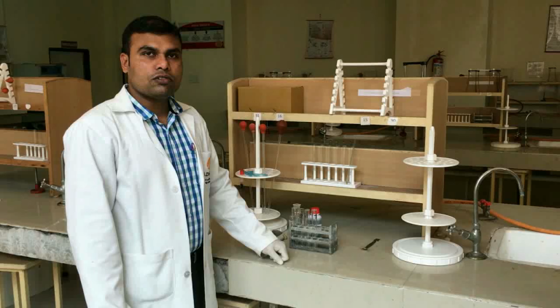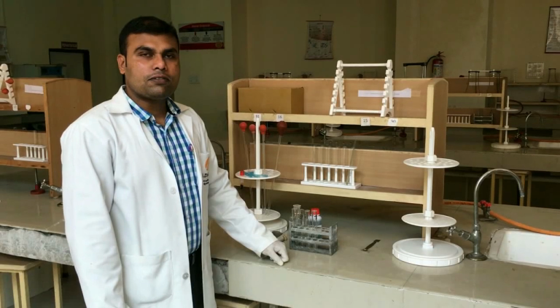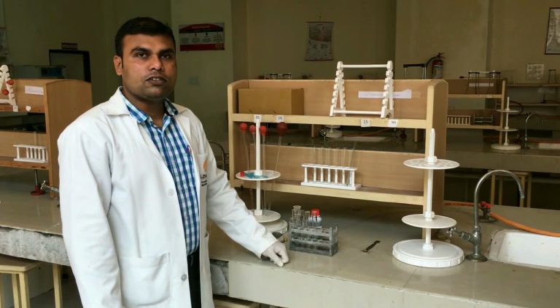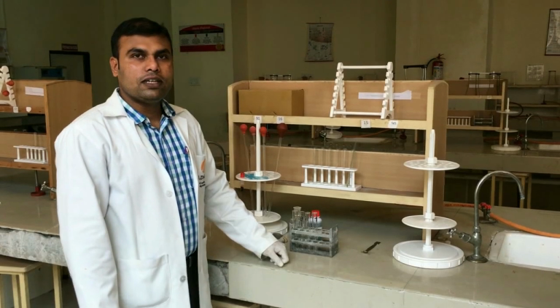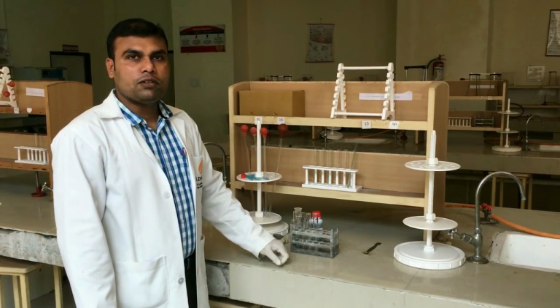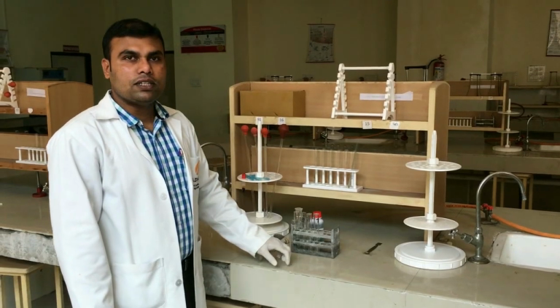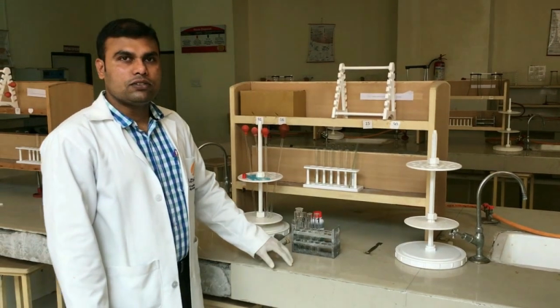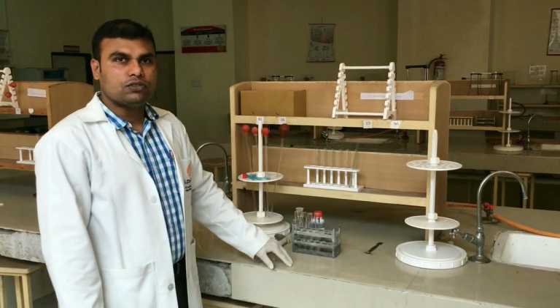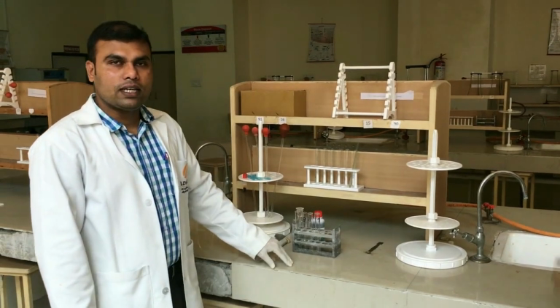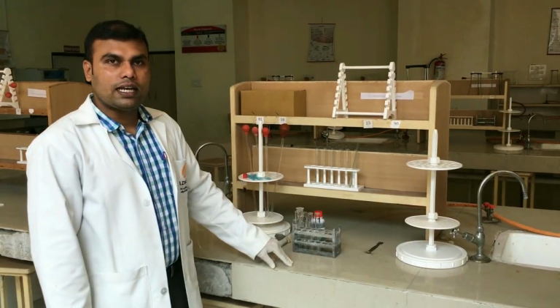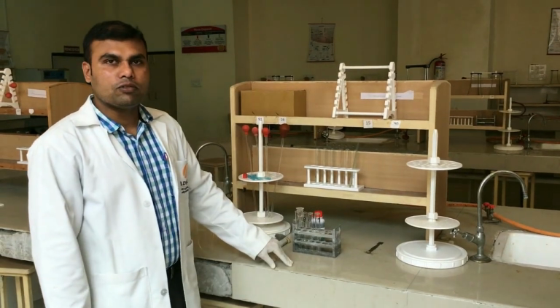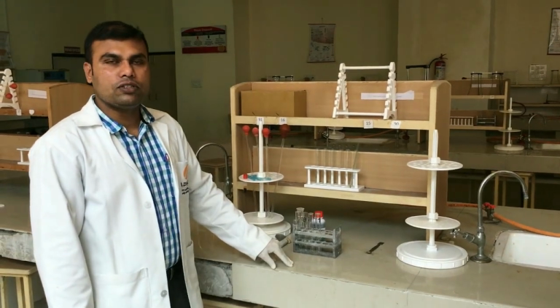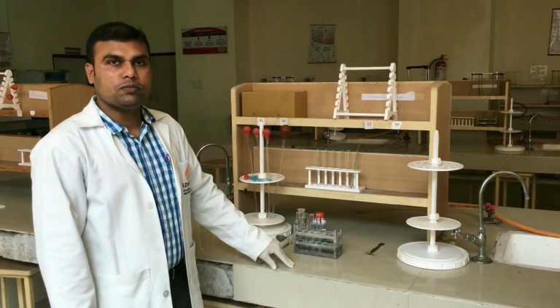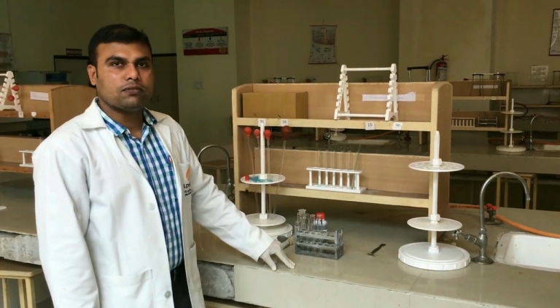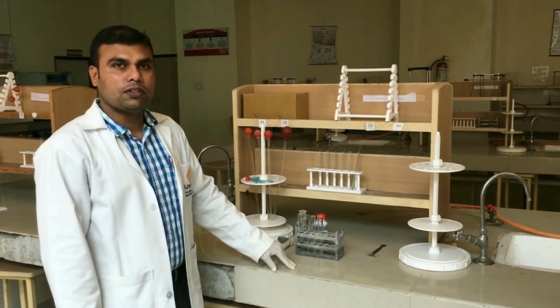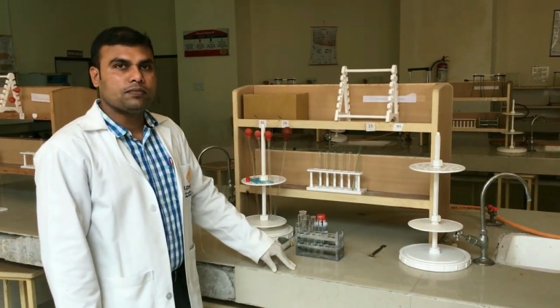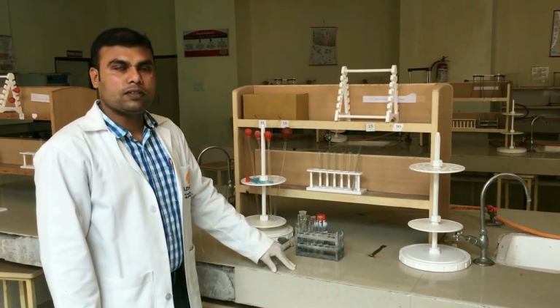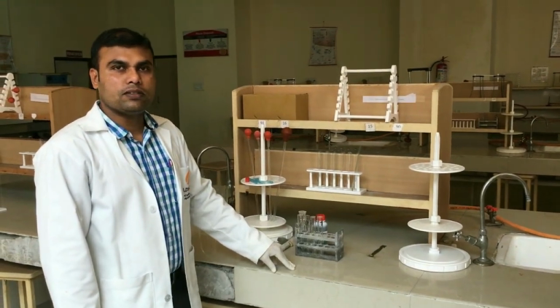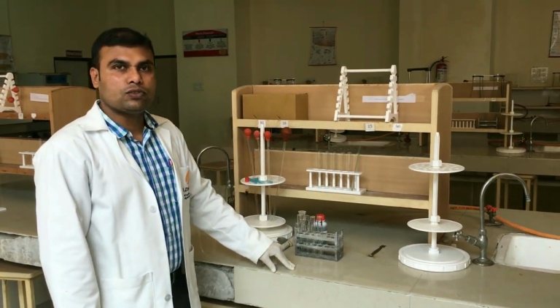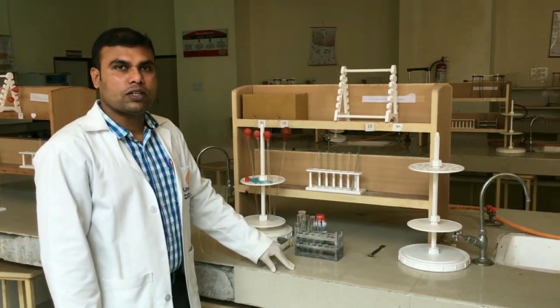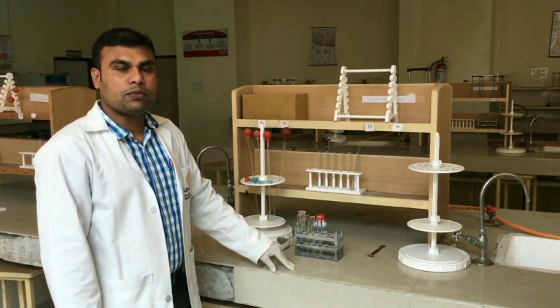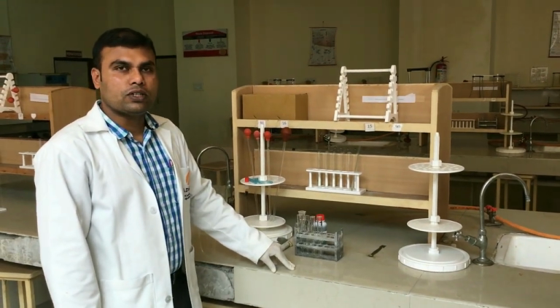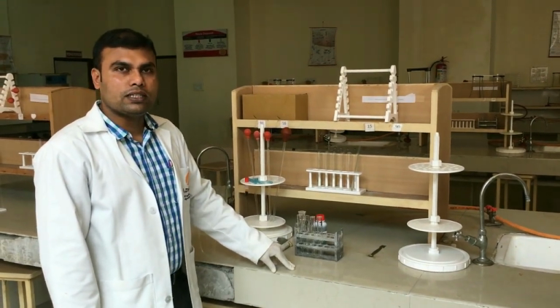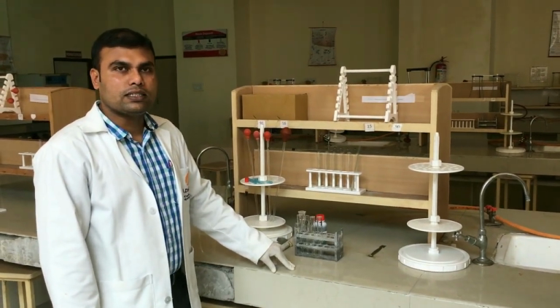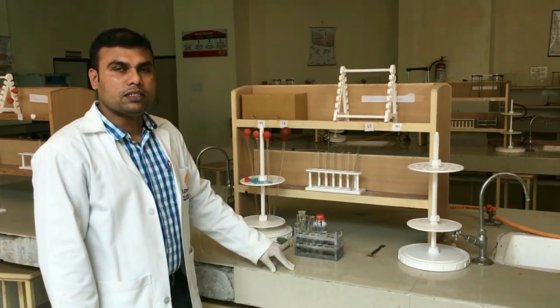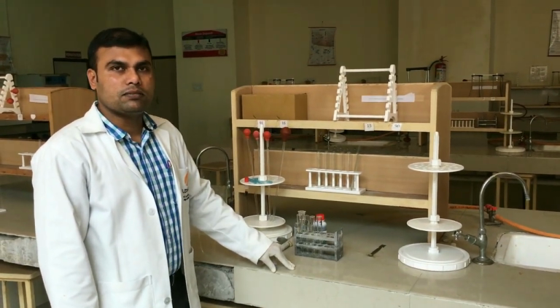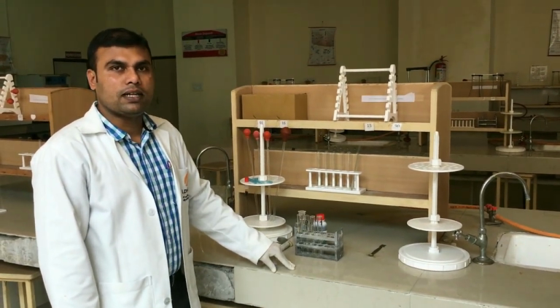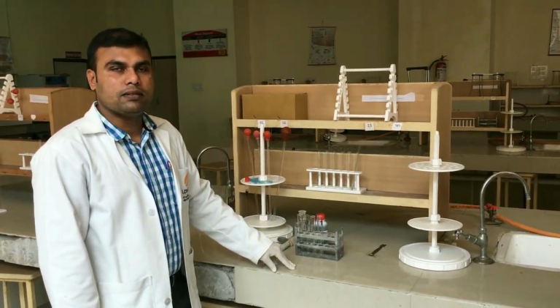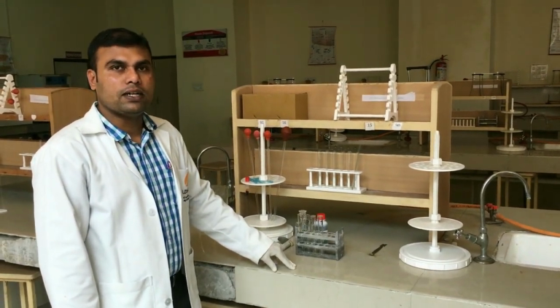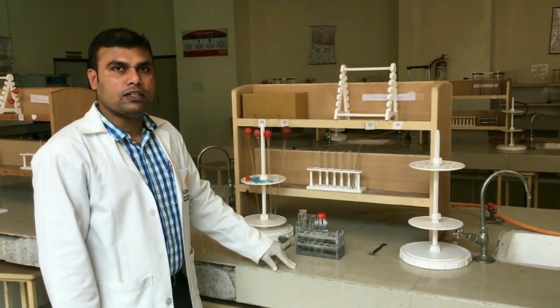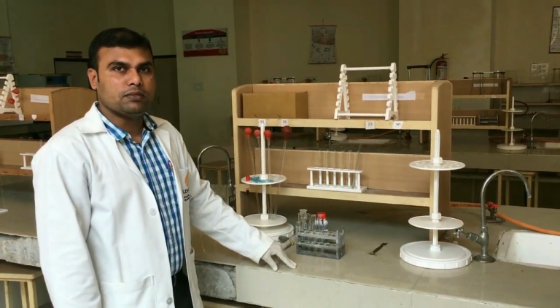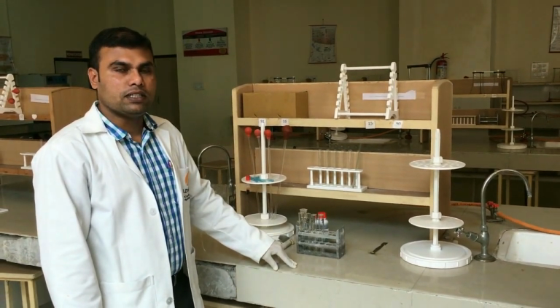Good afternoon everyone. Today I am going to perform total protein estimation by biuret method.